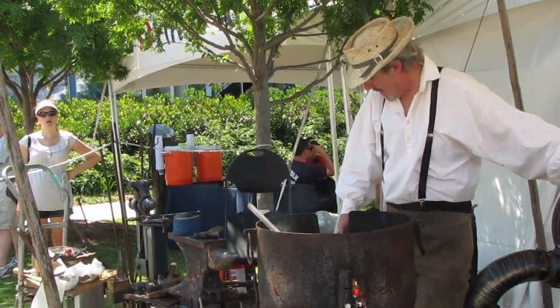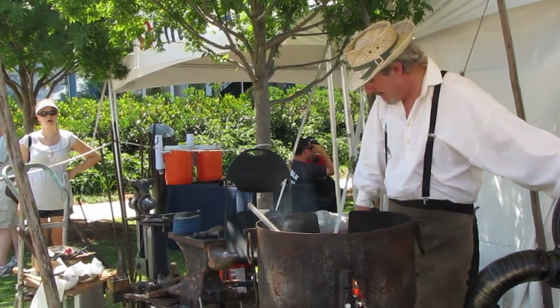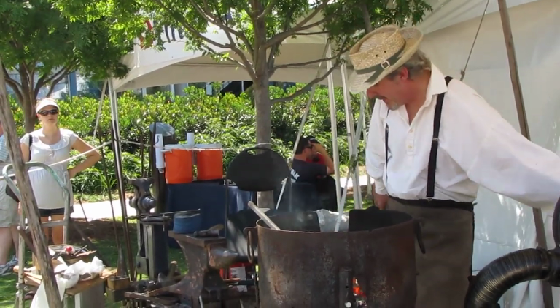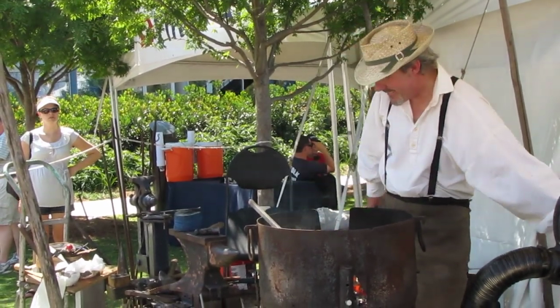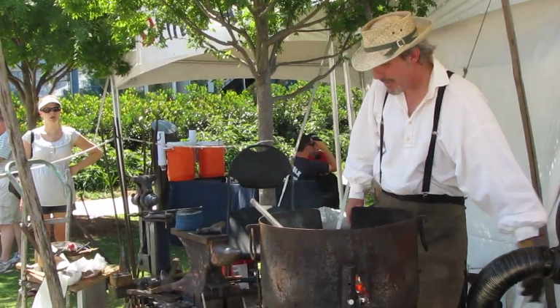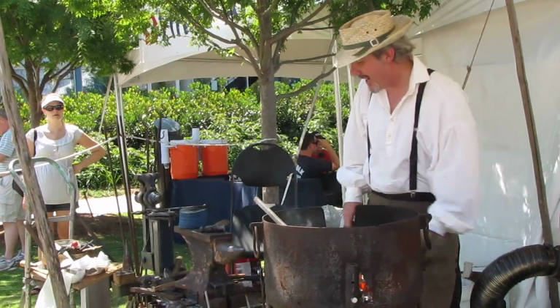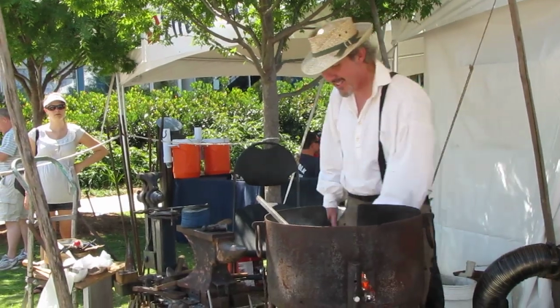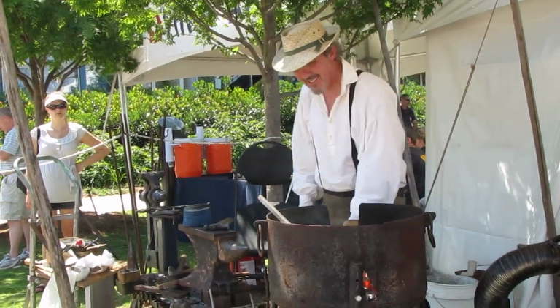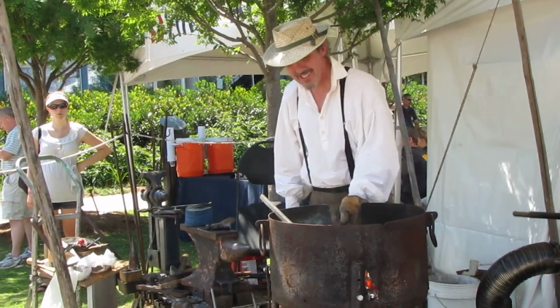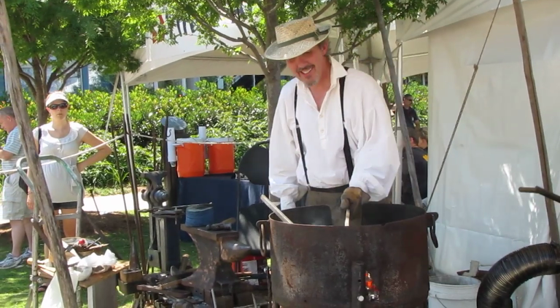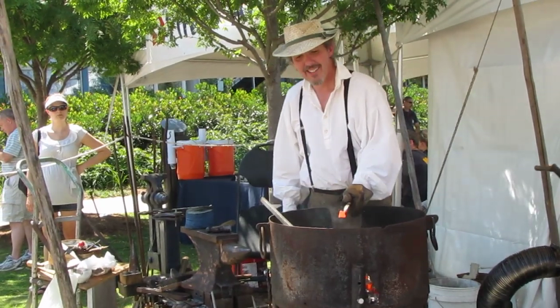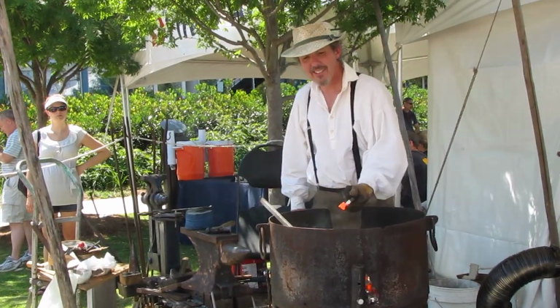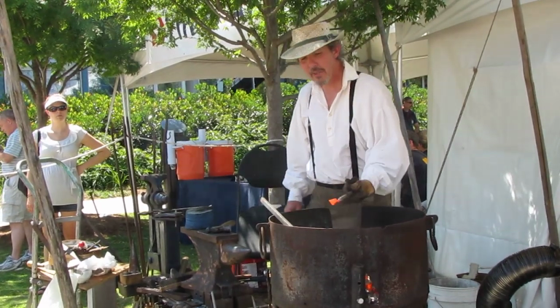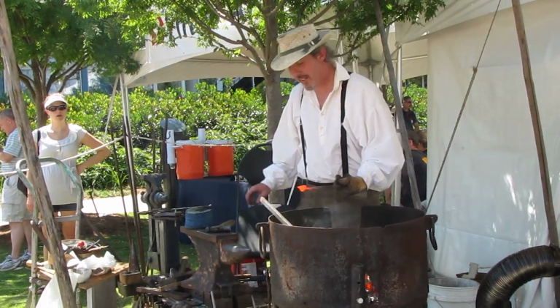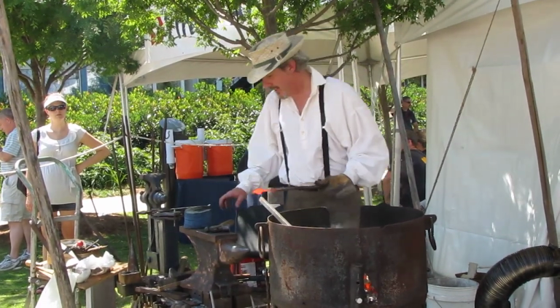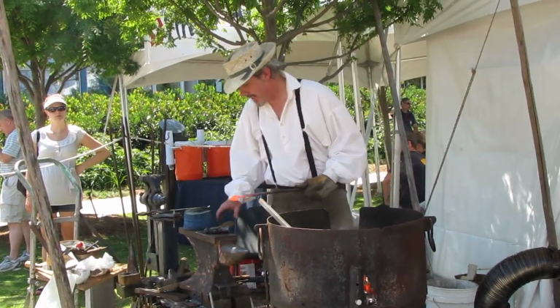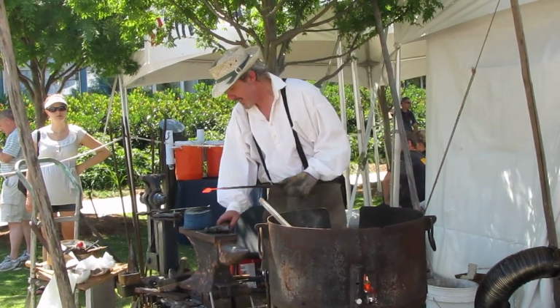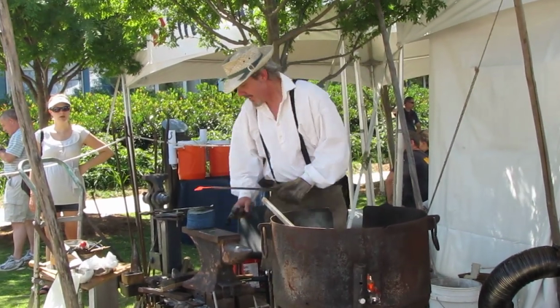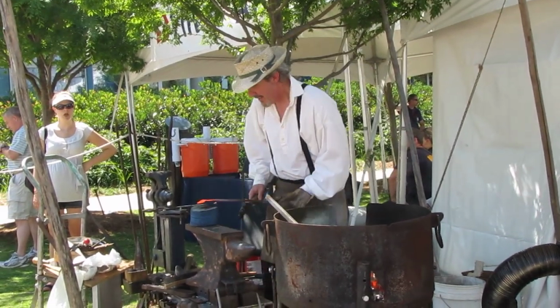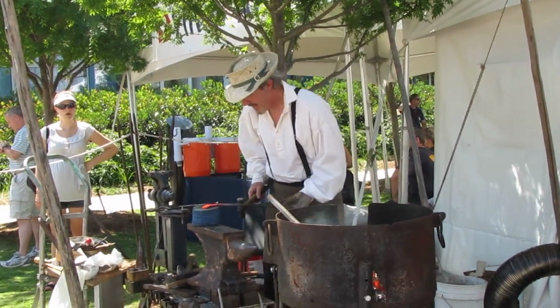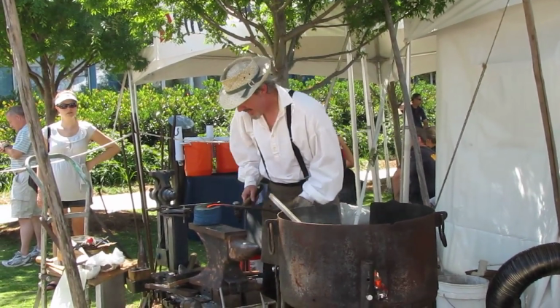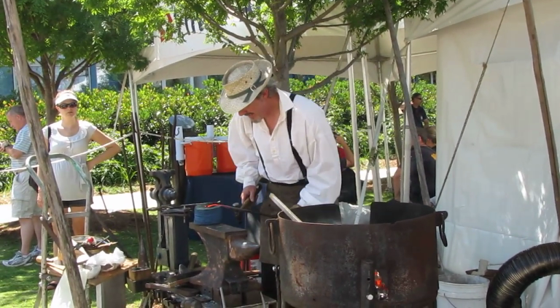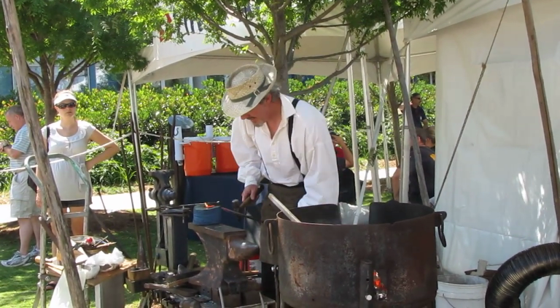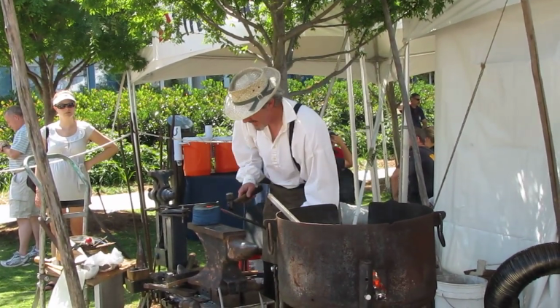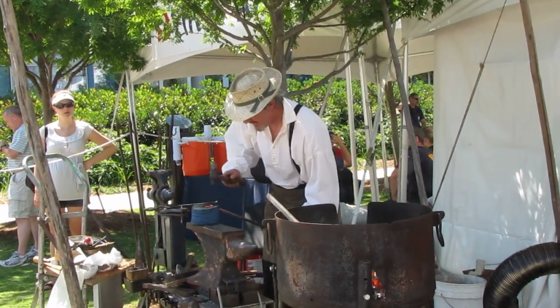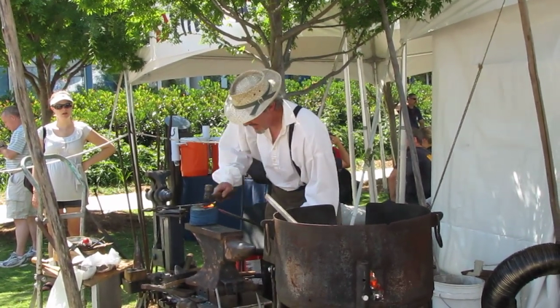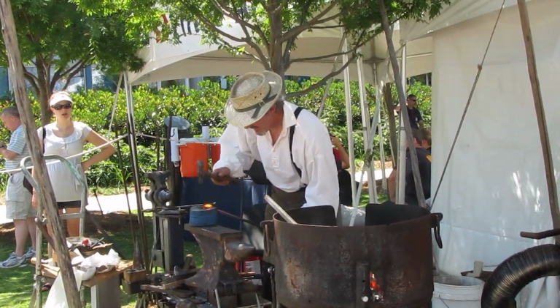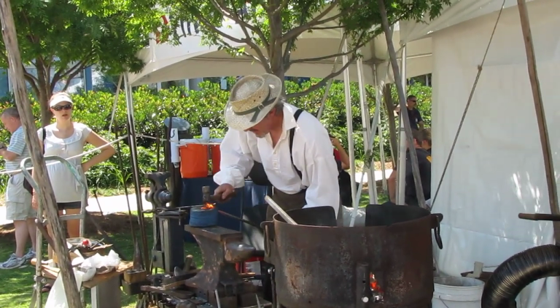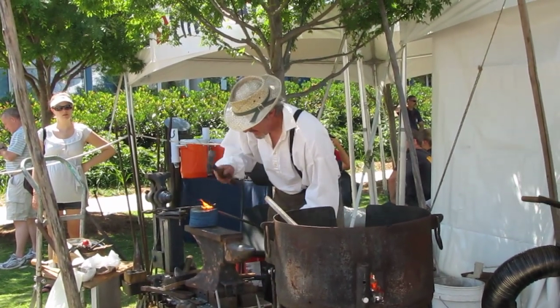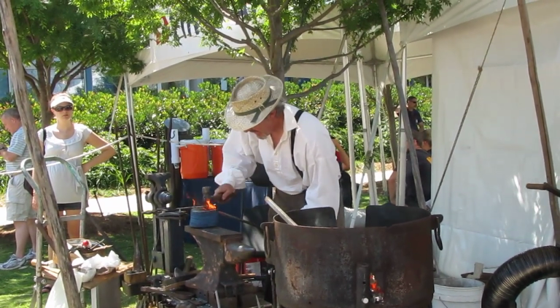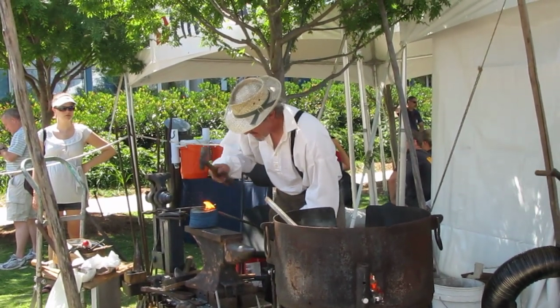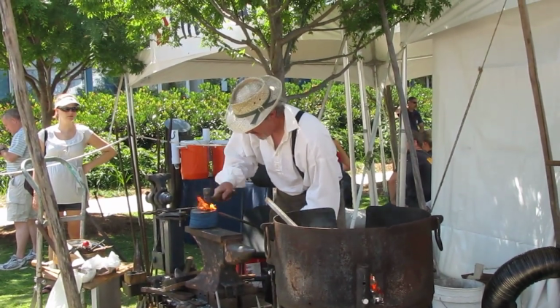Nobody believes me, watch. How is it blue? Look at that, it's curved.